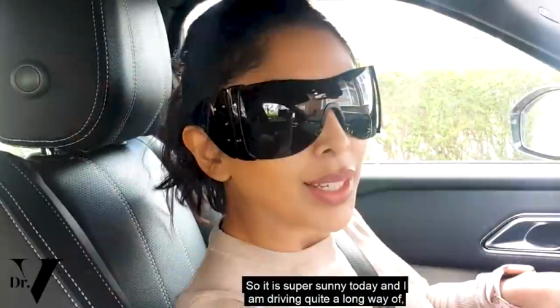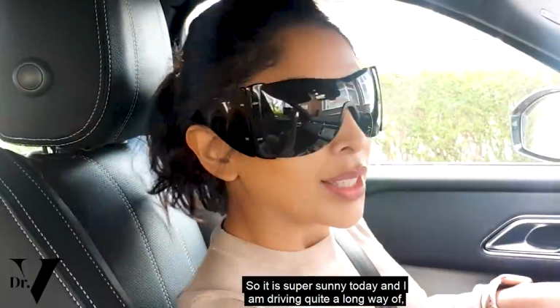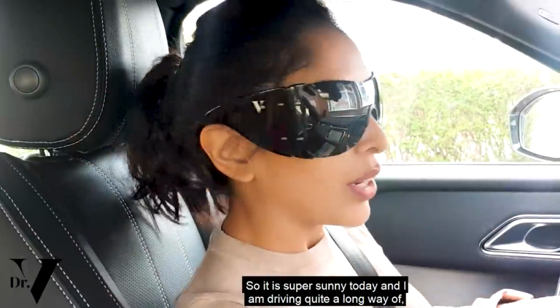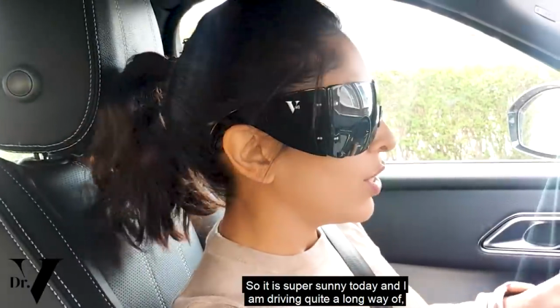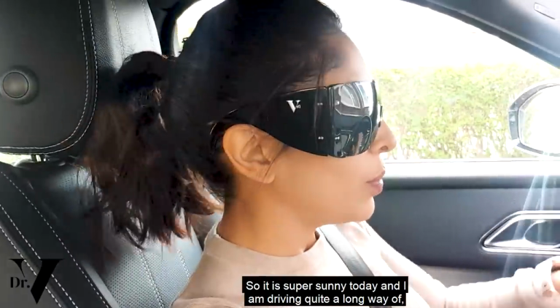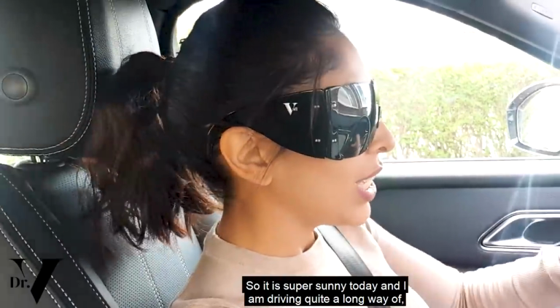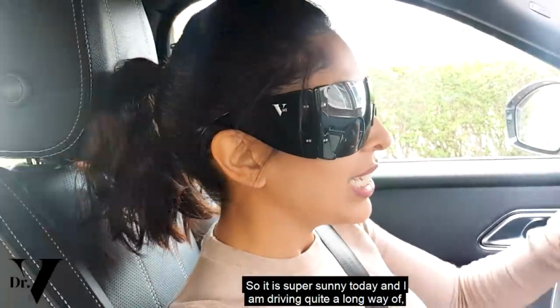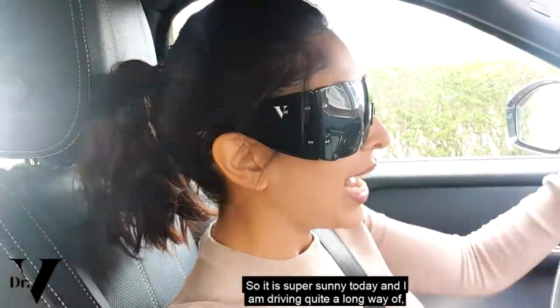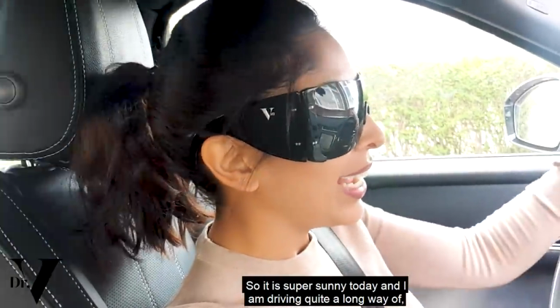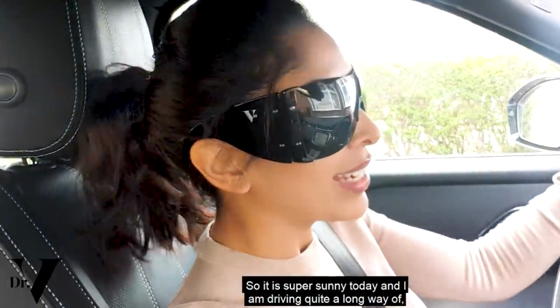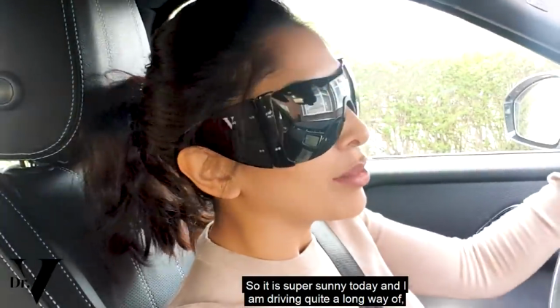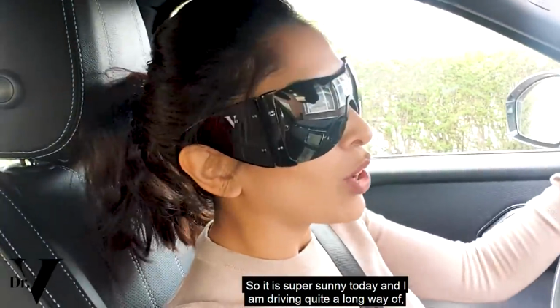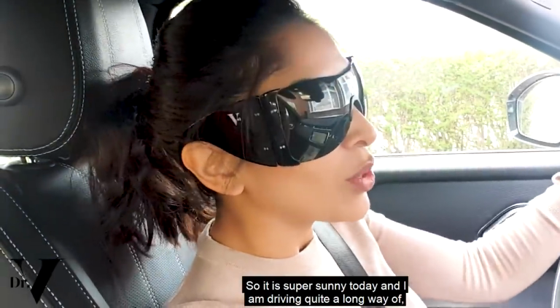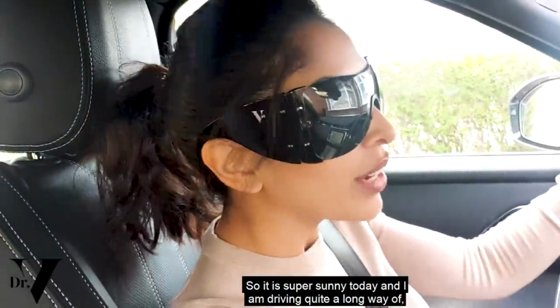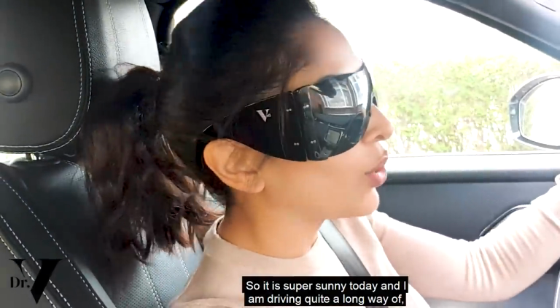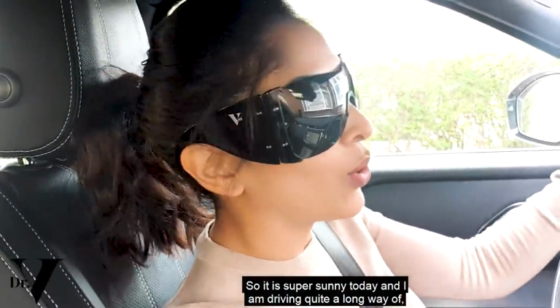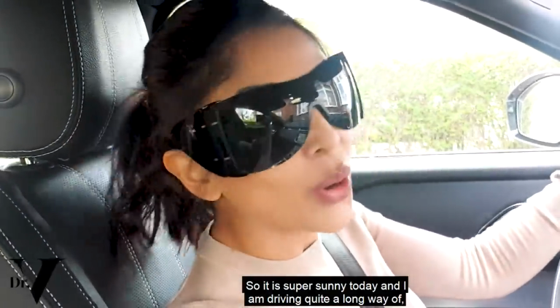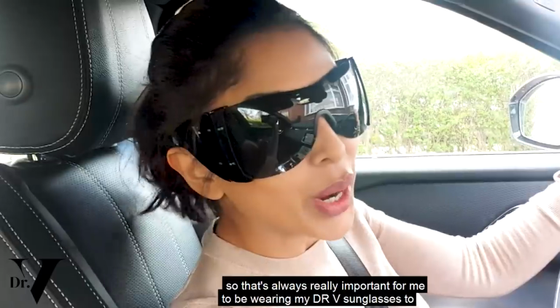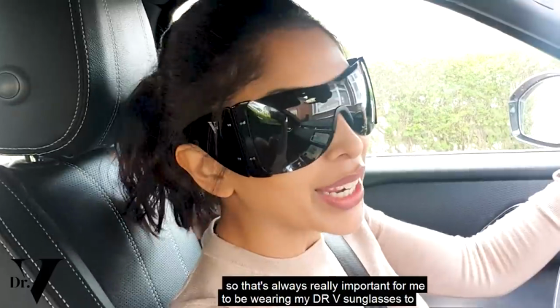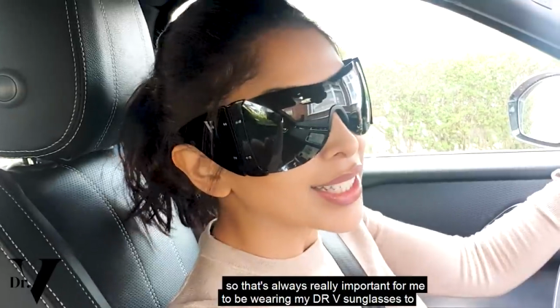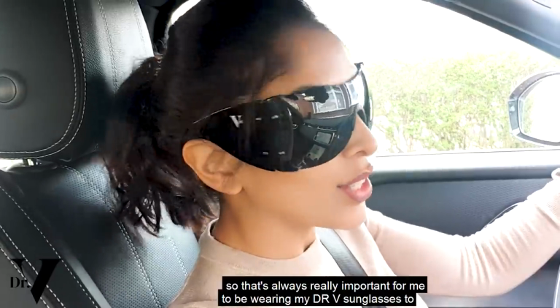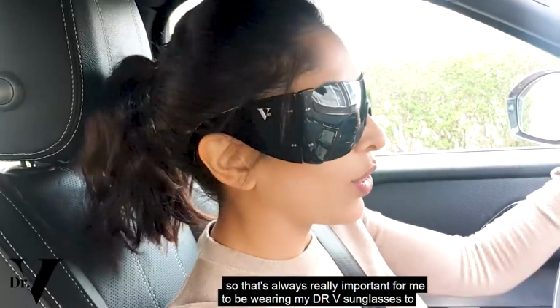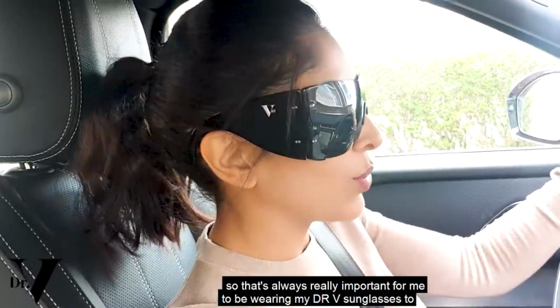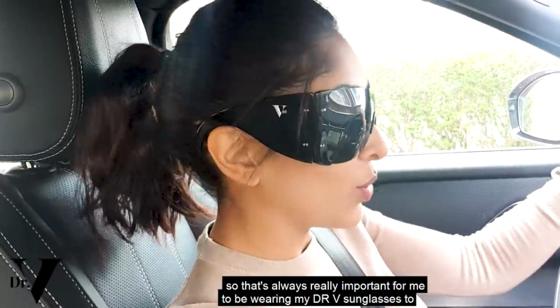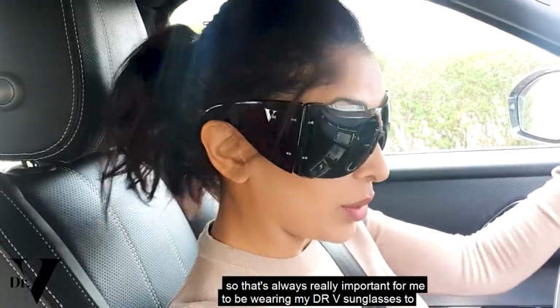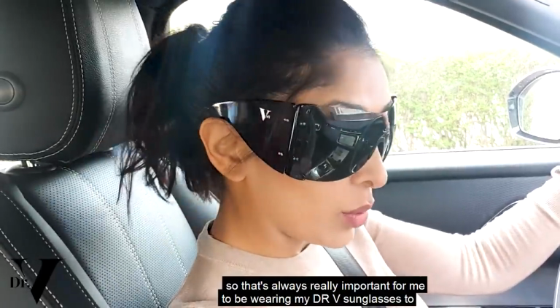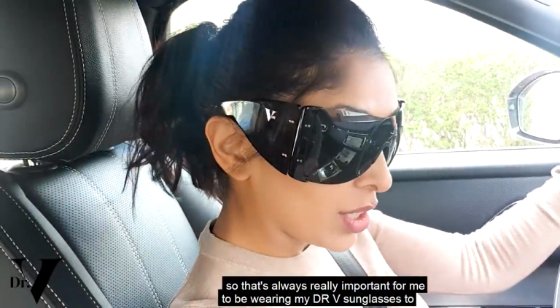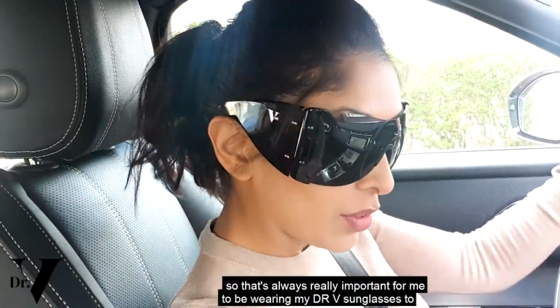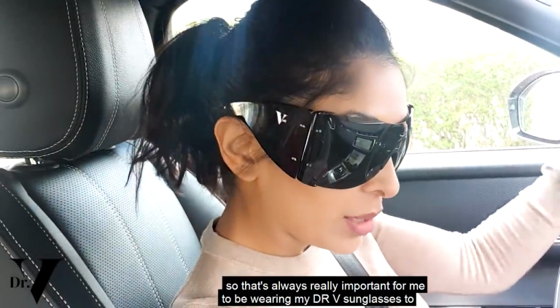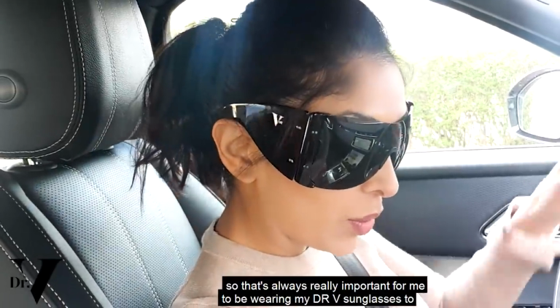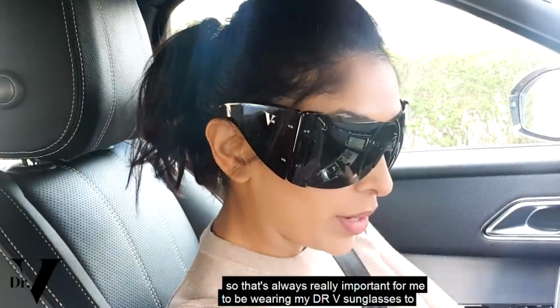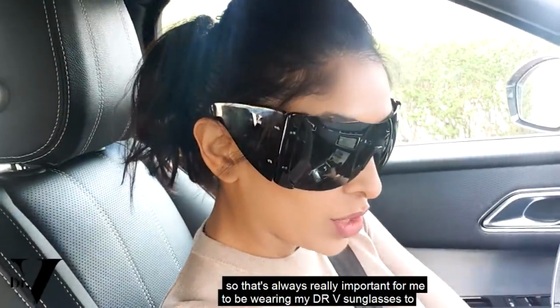It is super sunny today and I am driving quite a long way, so it's really important for me to be wearing my Dr. V sunglasses.